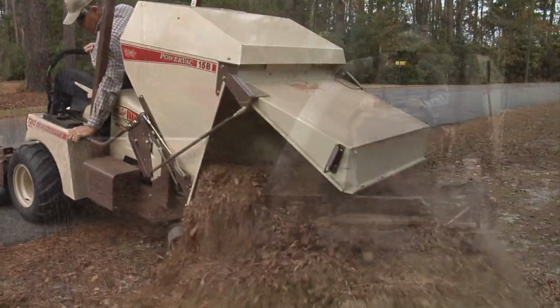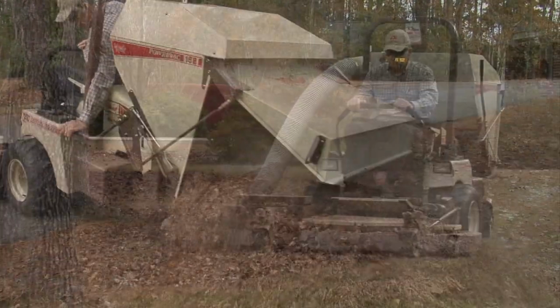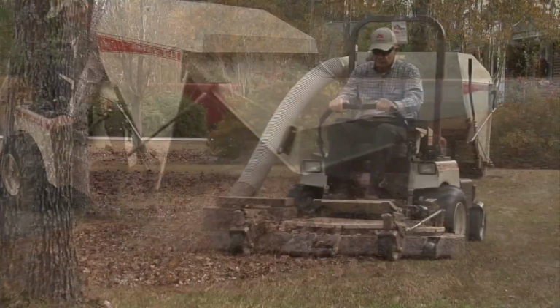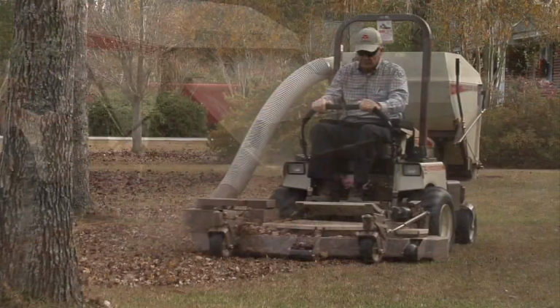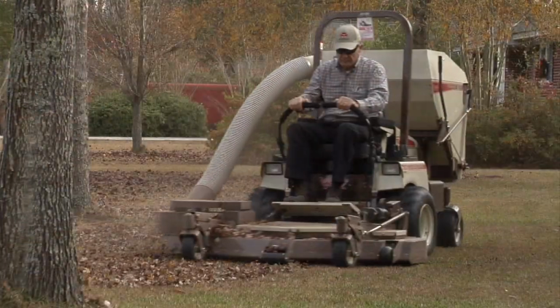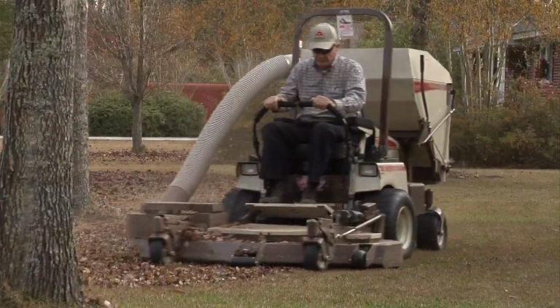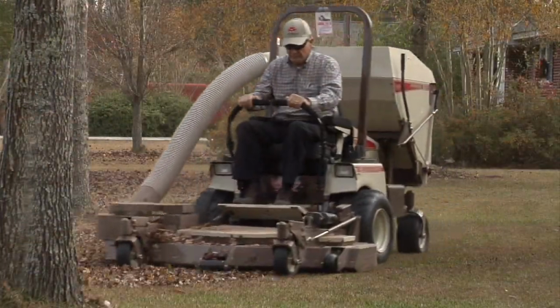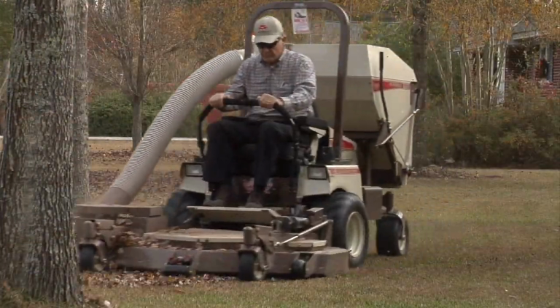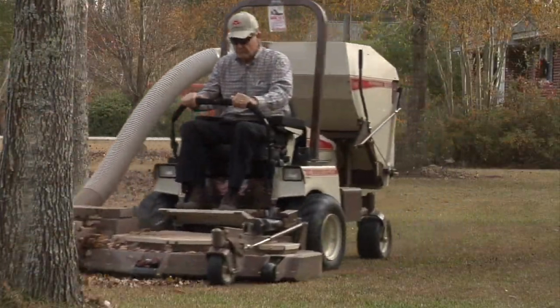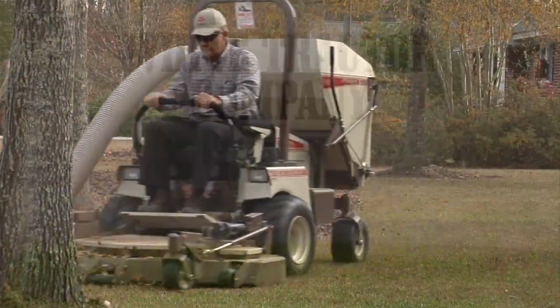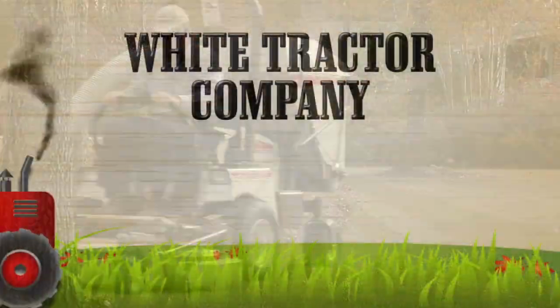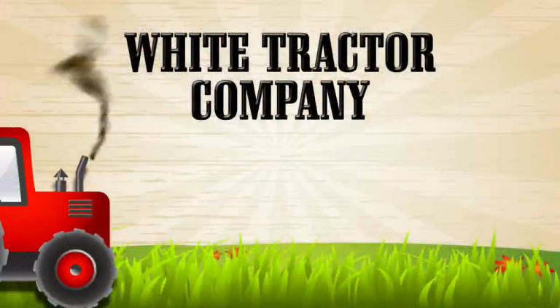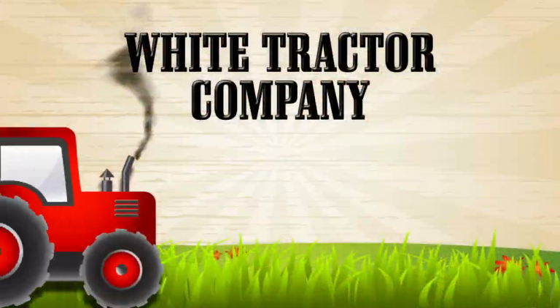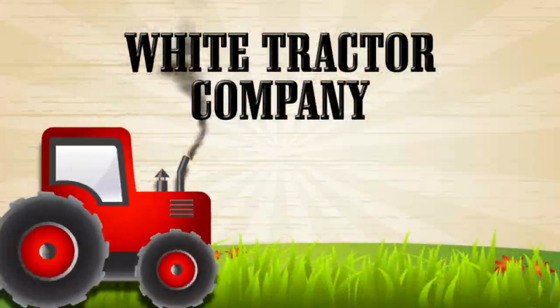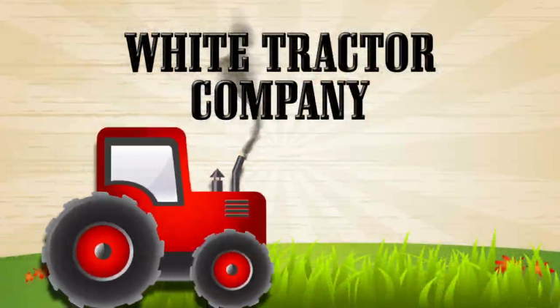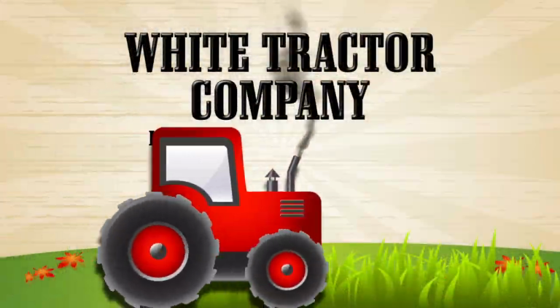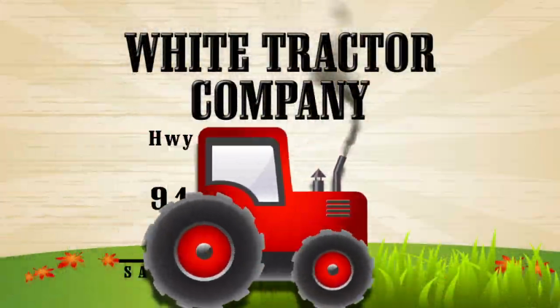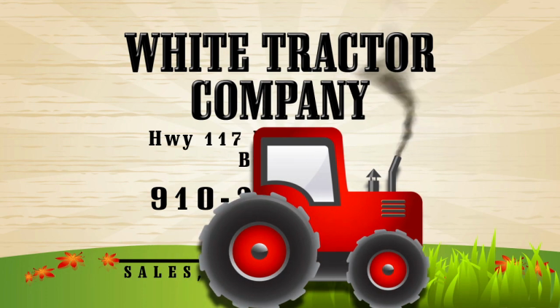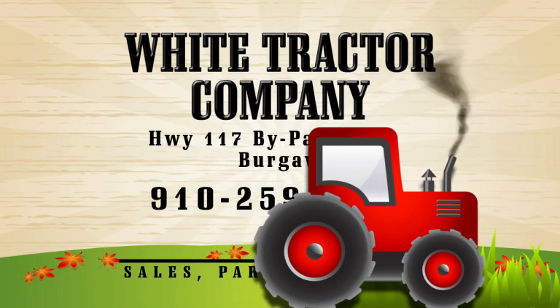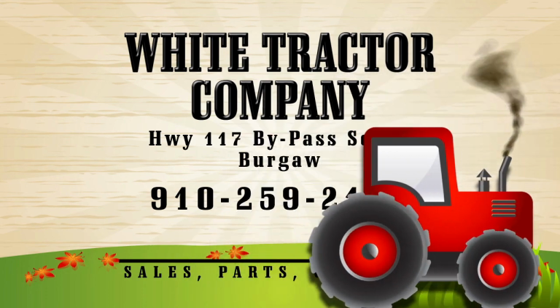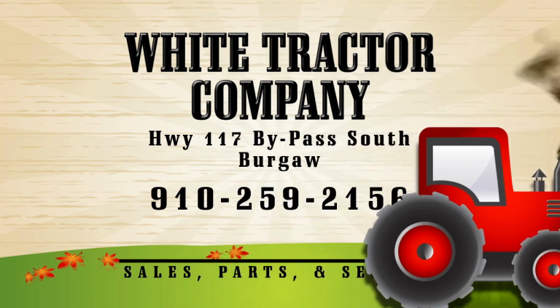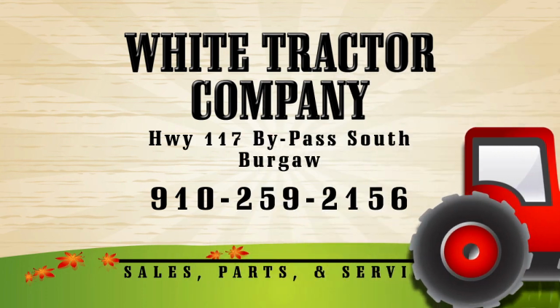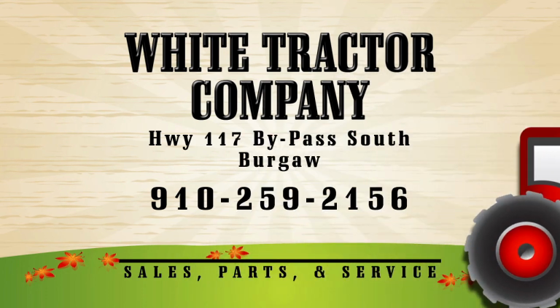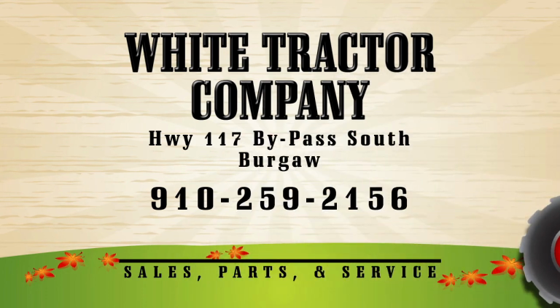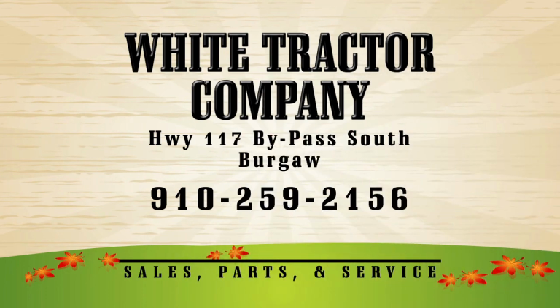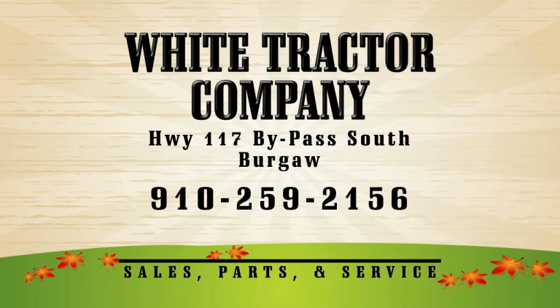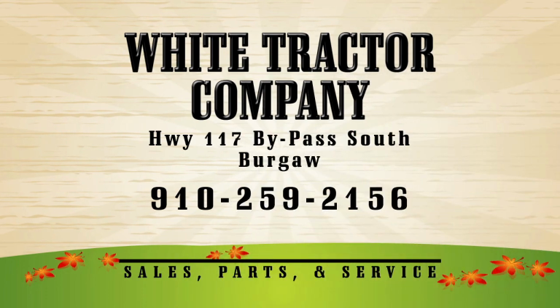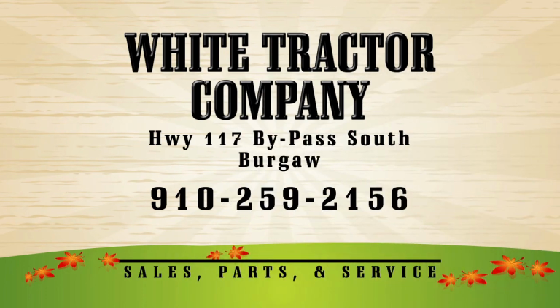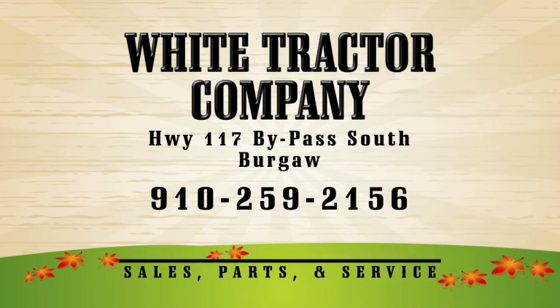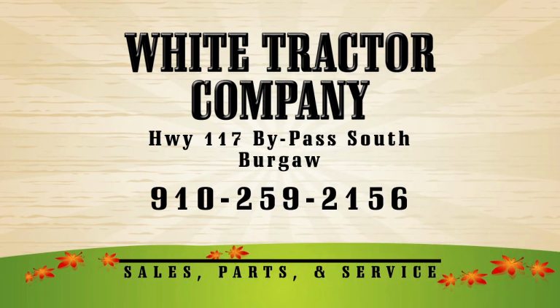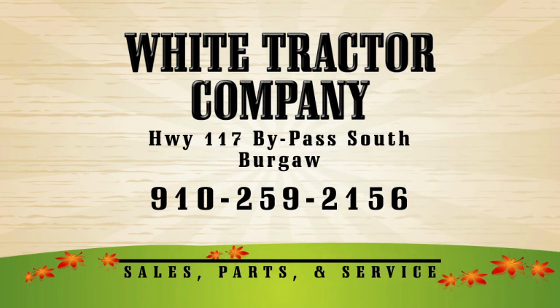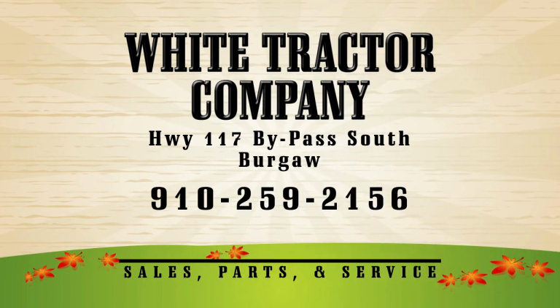Check out our Grasshopper lines at White Tractor in Burgall for the best in lawn, garden, and farm equipment.